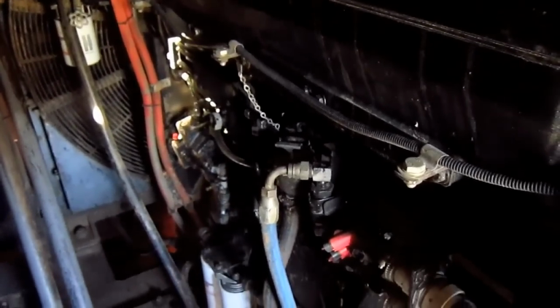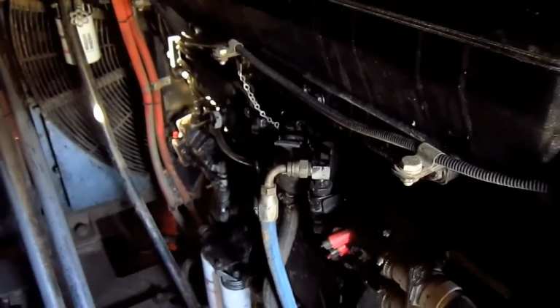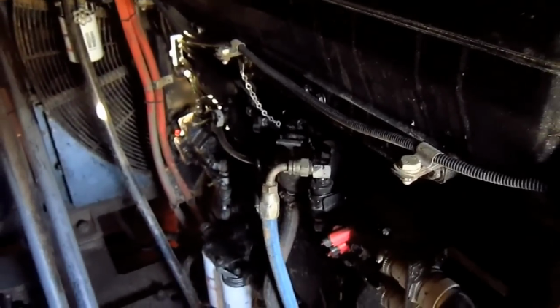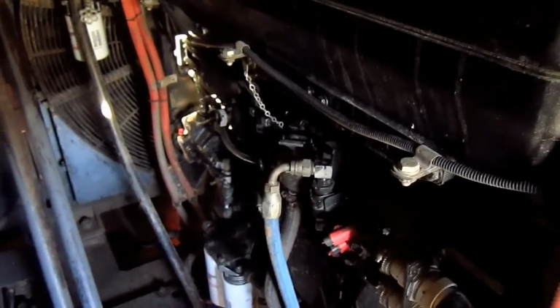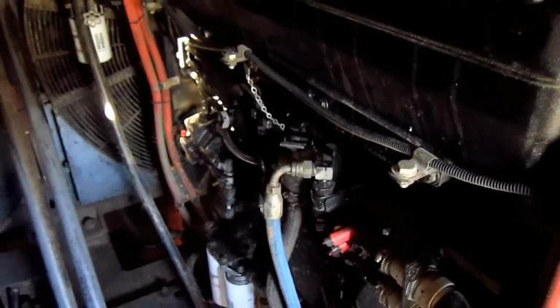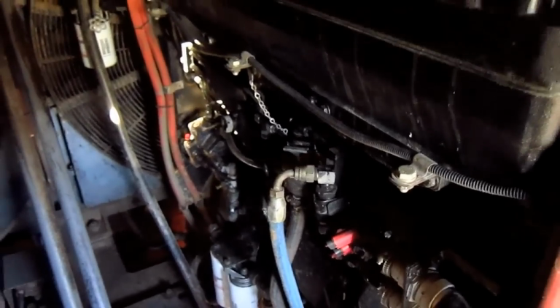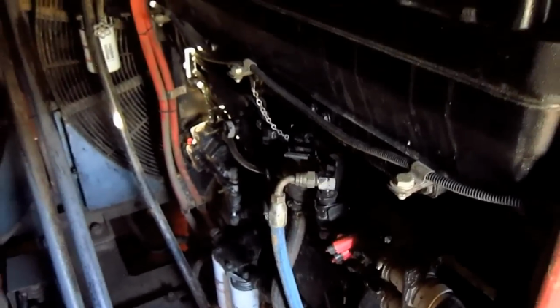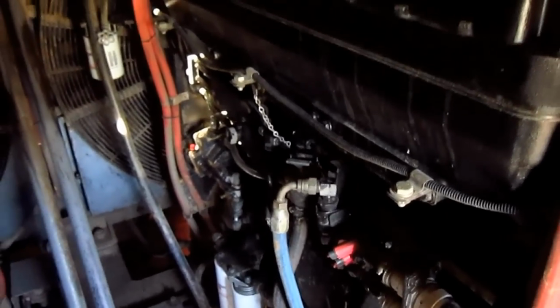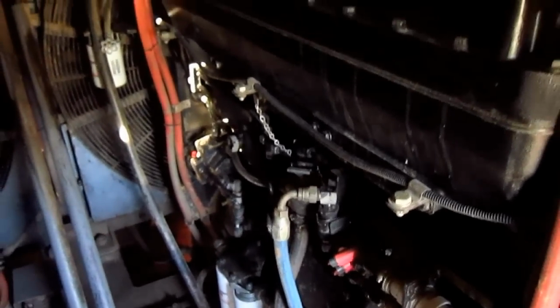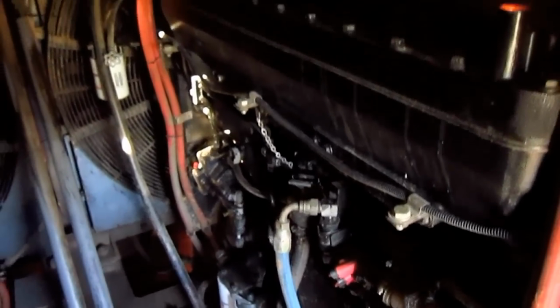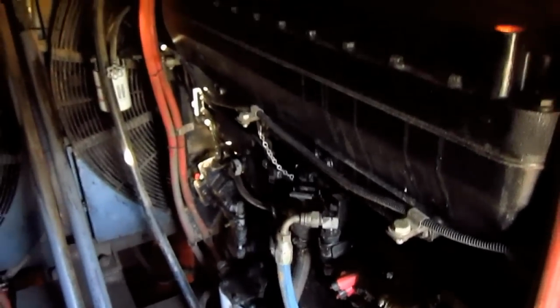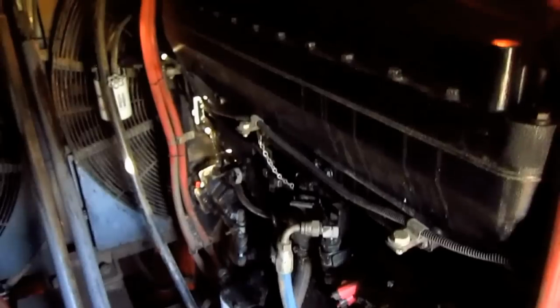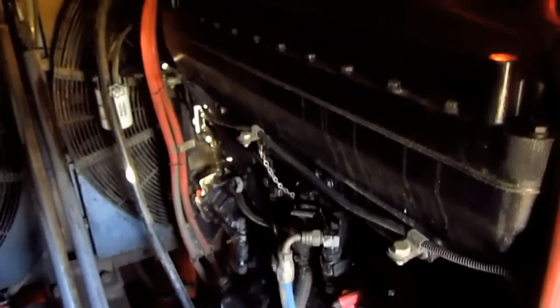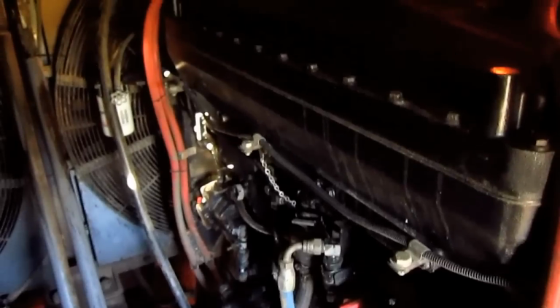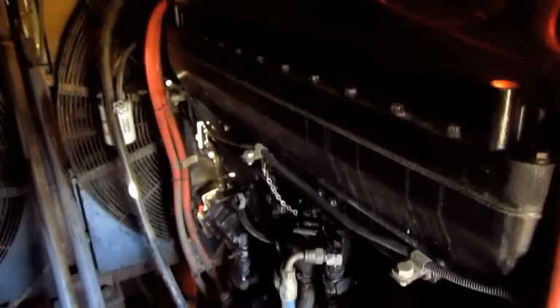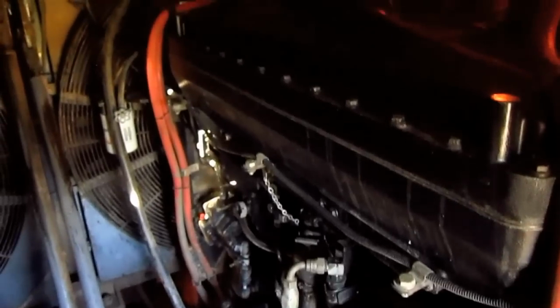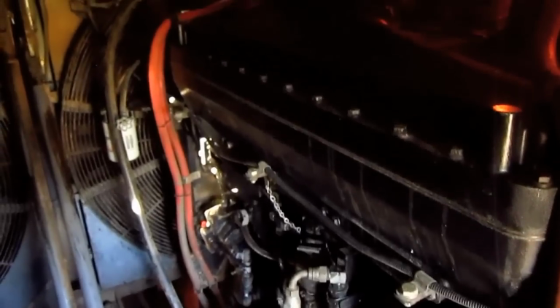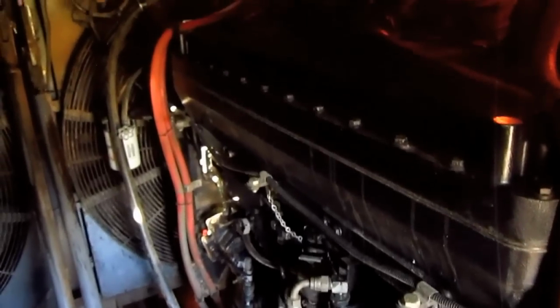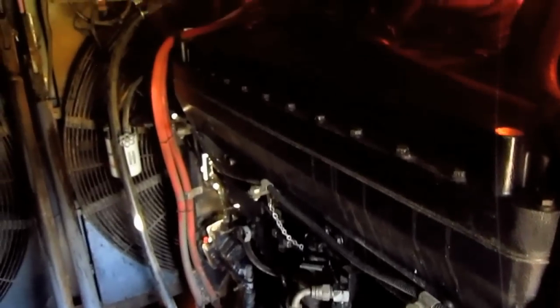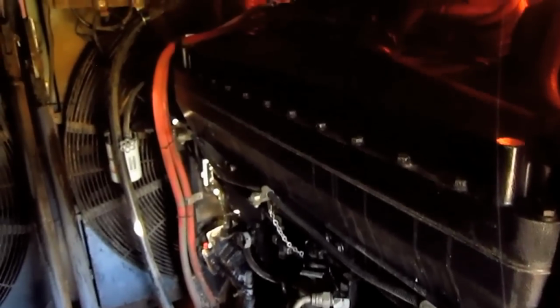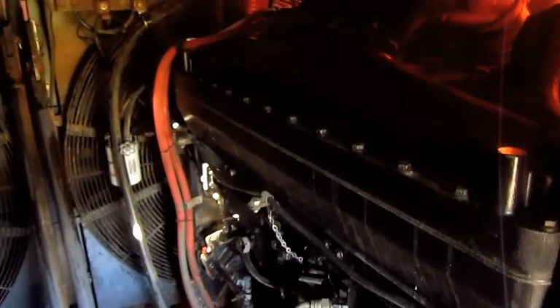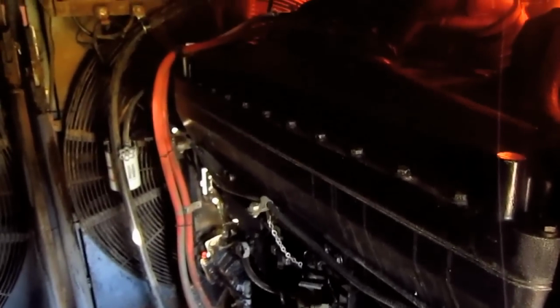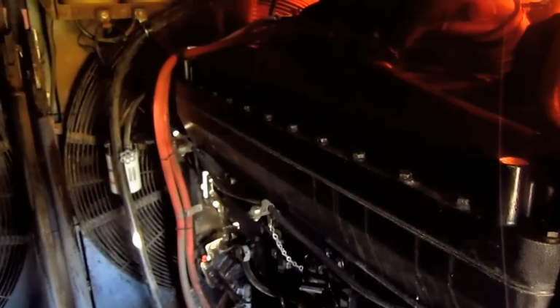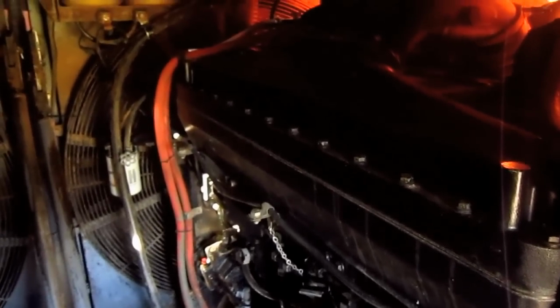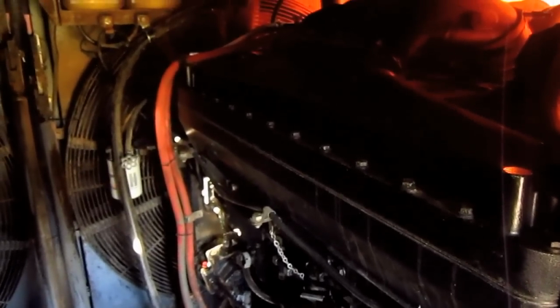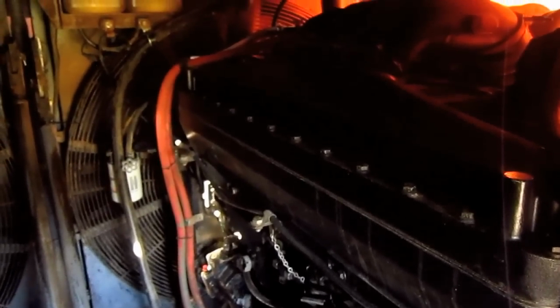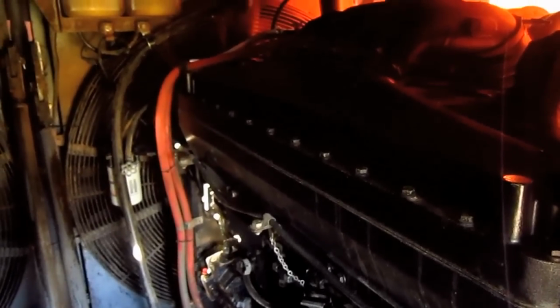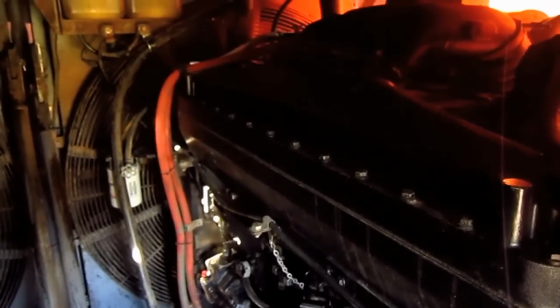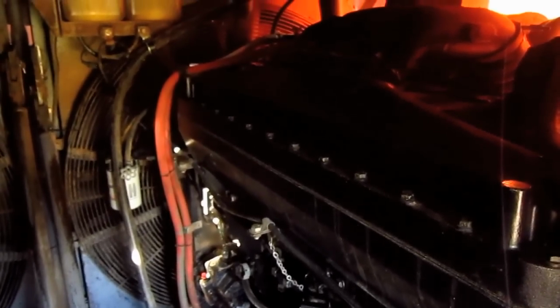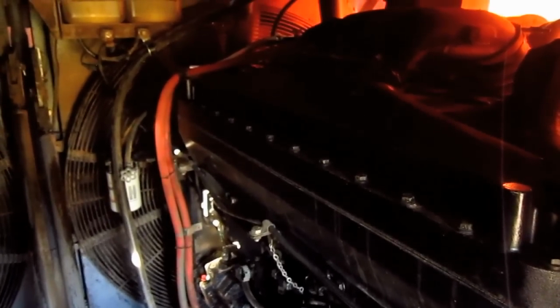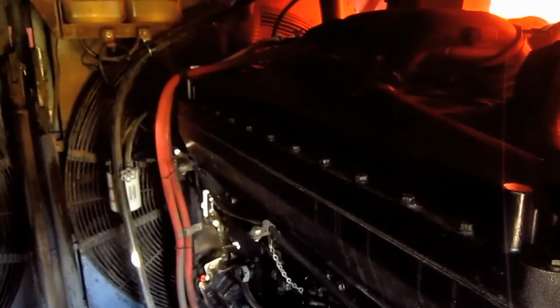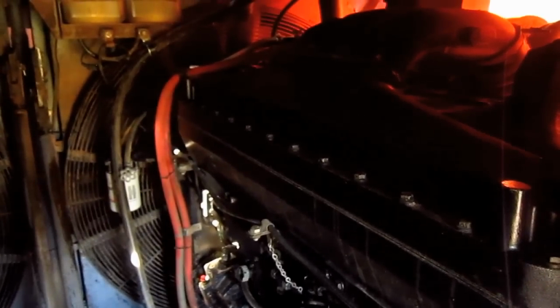You can see the rear engine right here and directly ahead of it is the front engine.